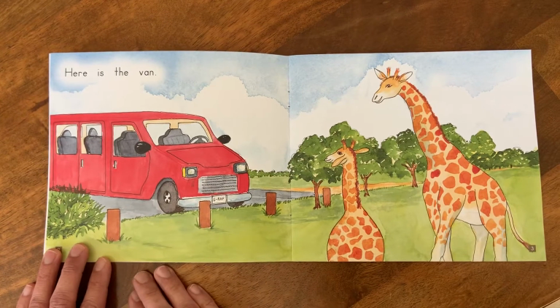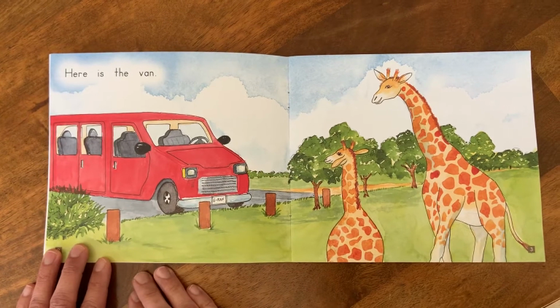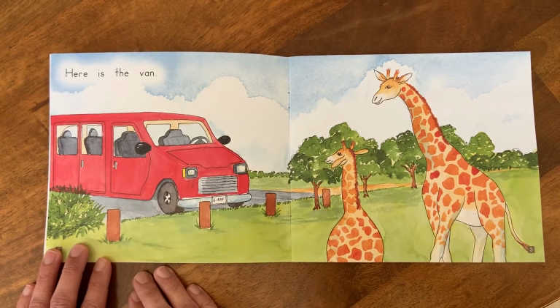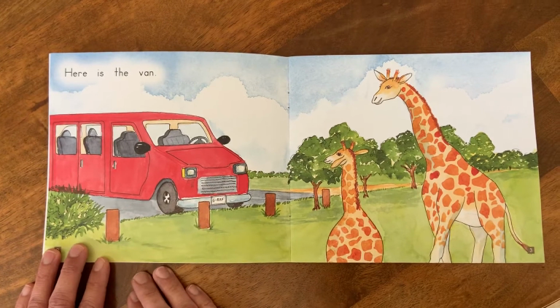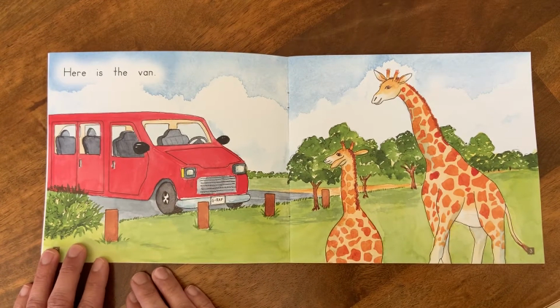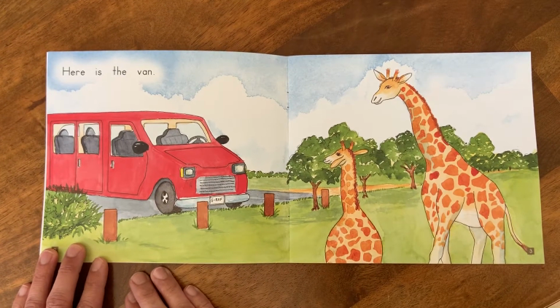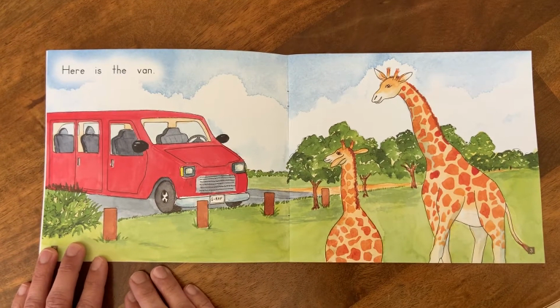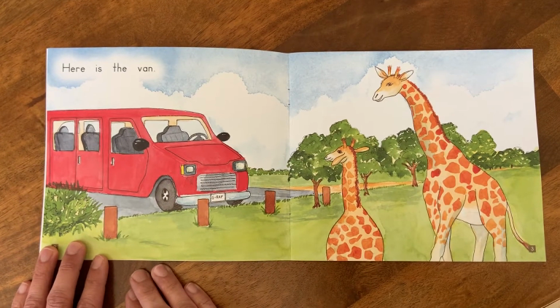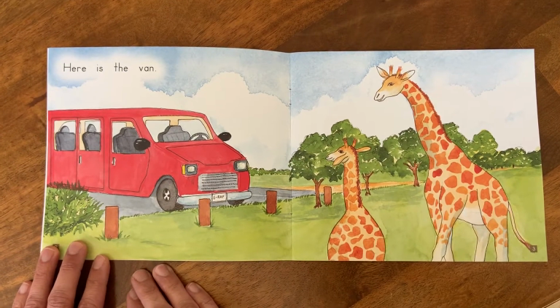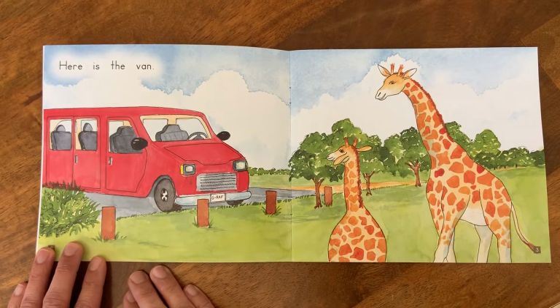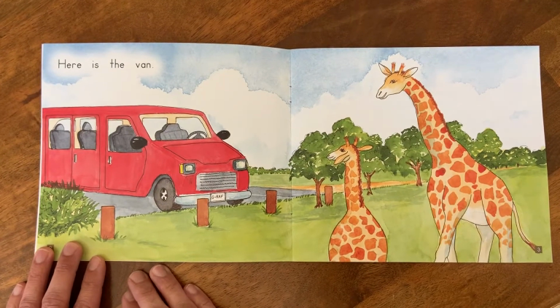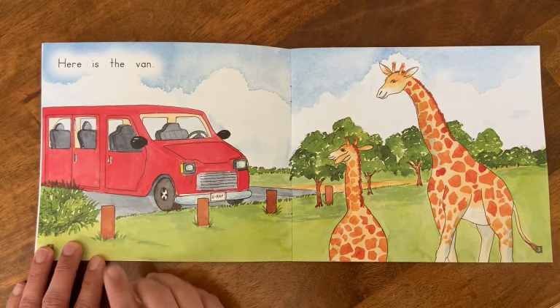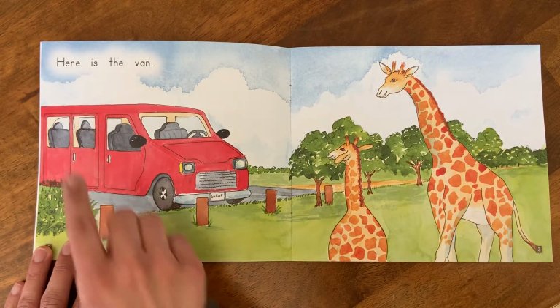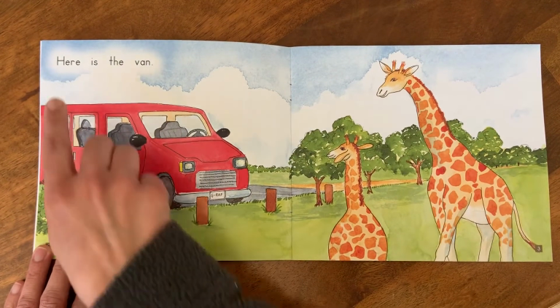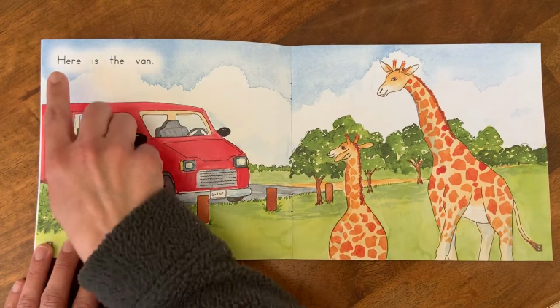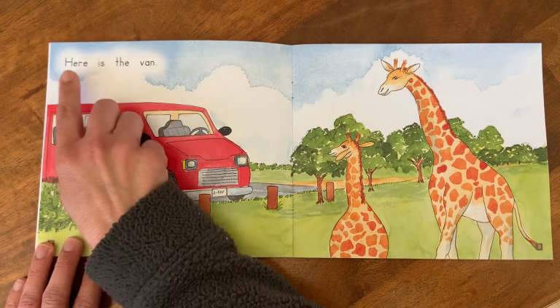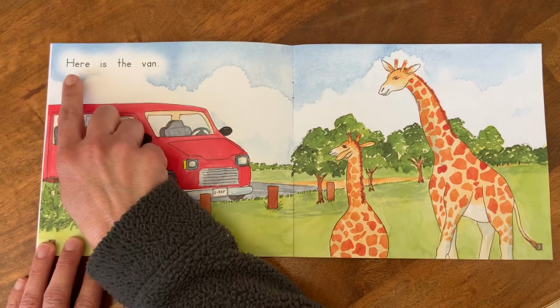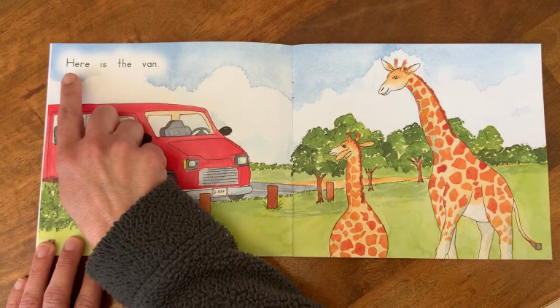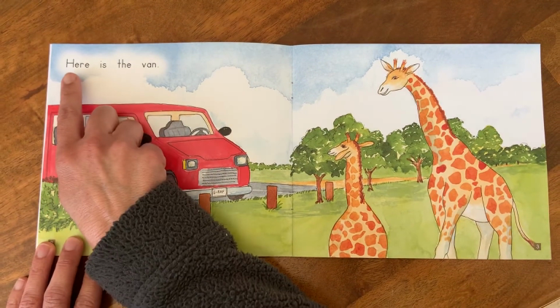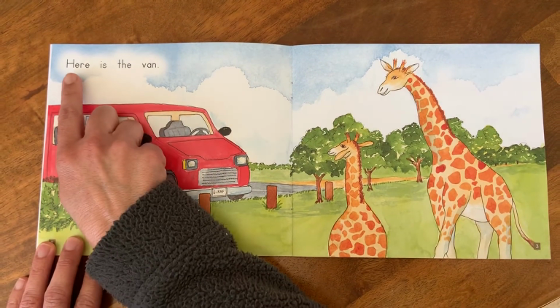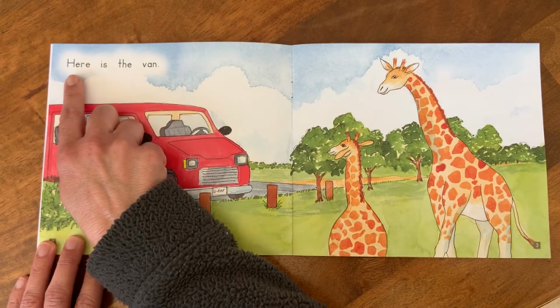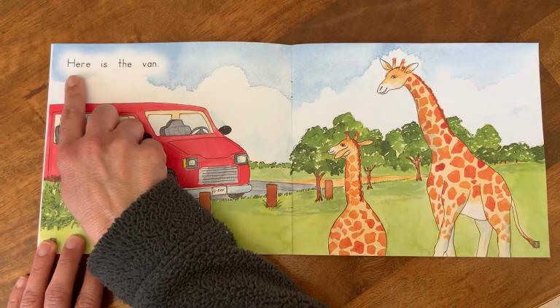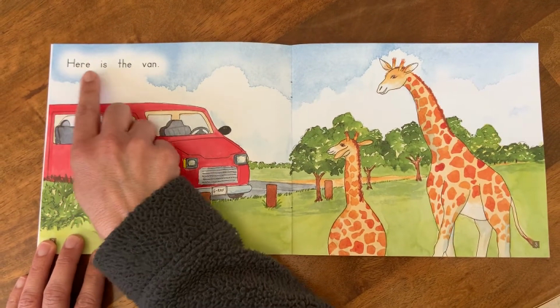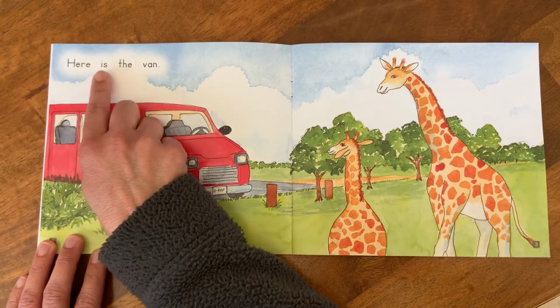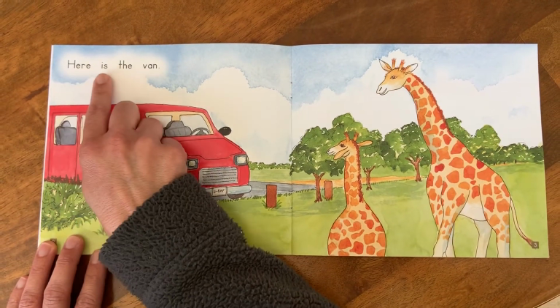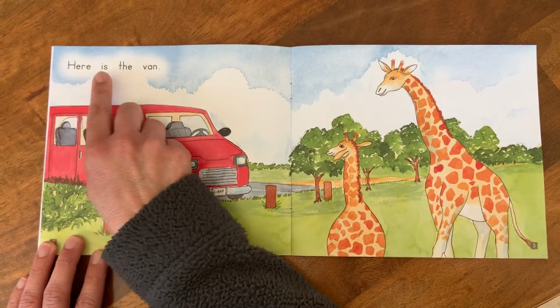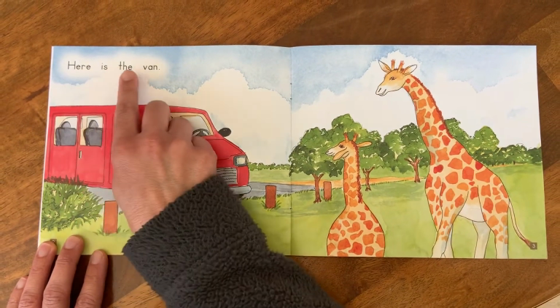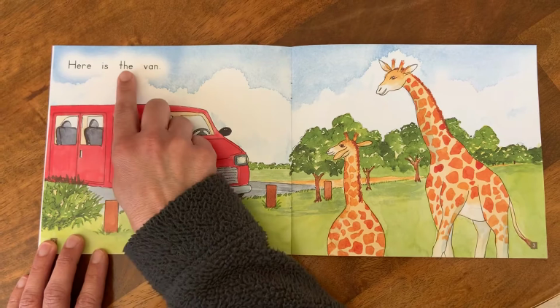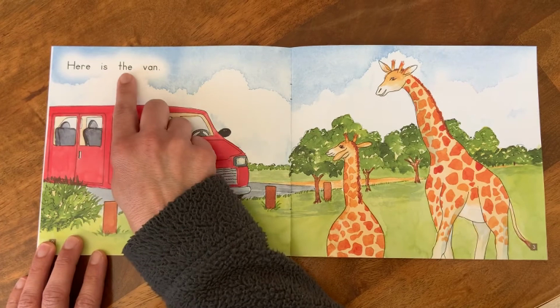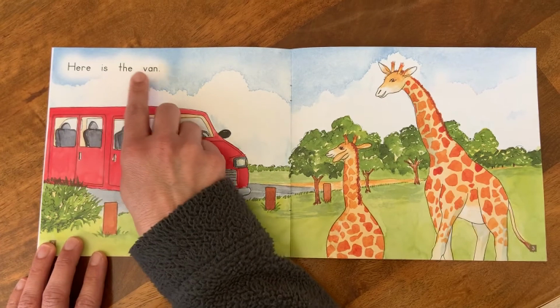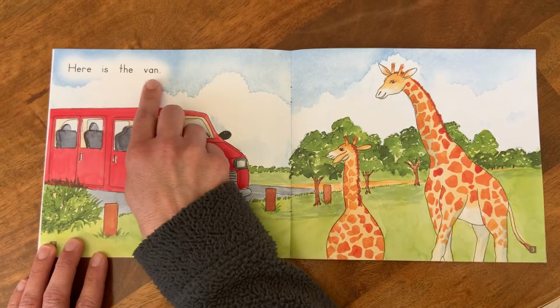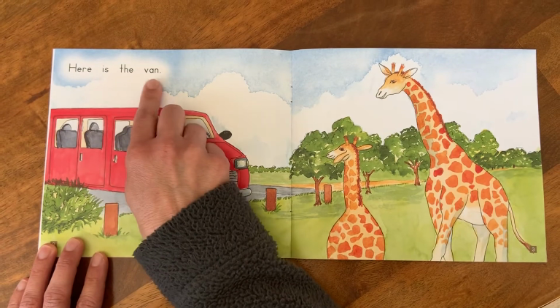In the beginning, we can meet Father Giraffe and Mother Giraffe, and I see here is the van. Let's read those words together. Ready? Here we go. Here is the van.